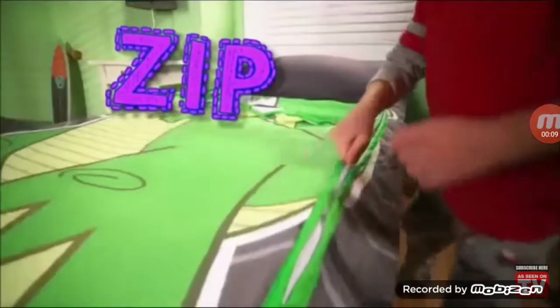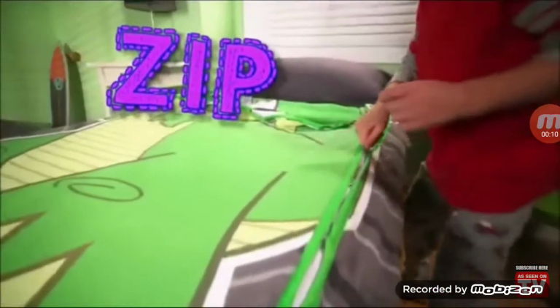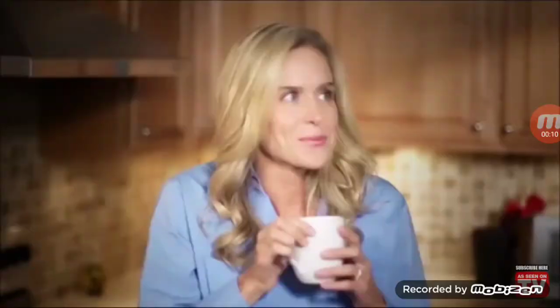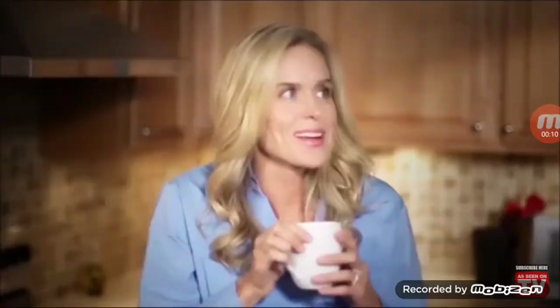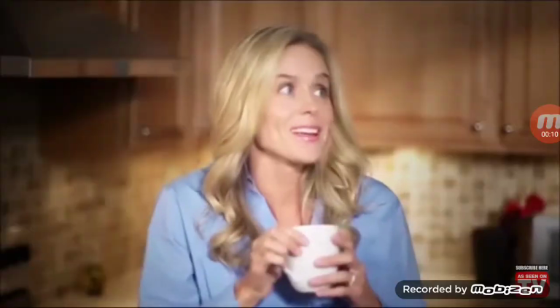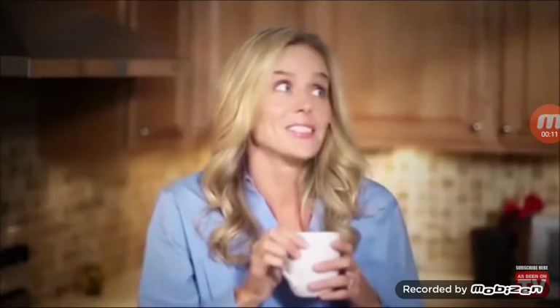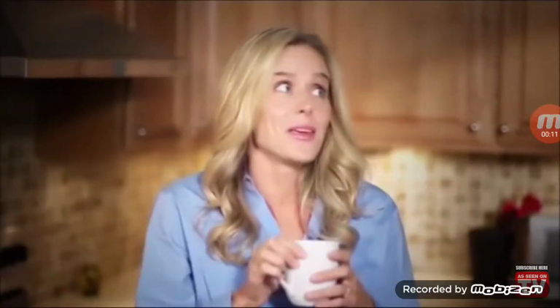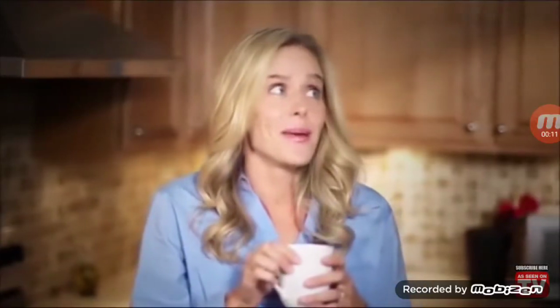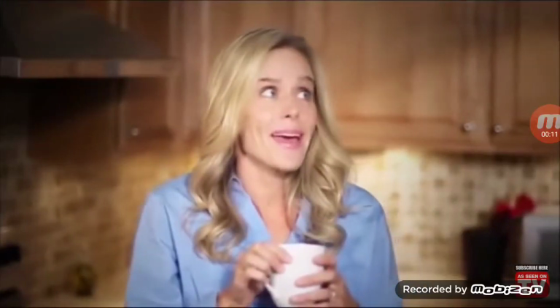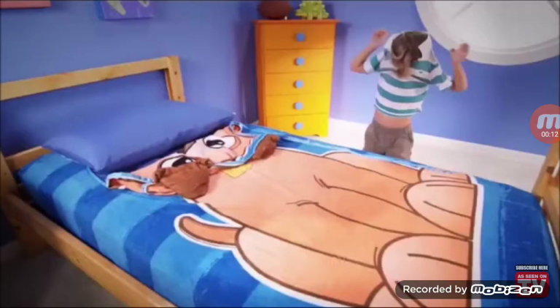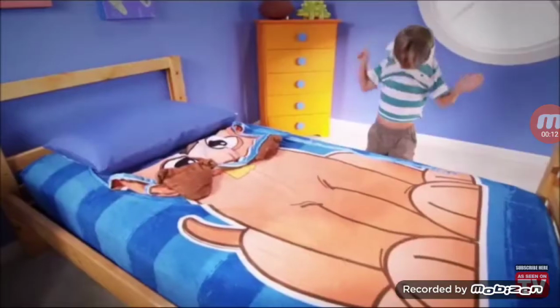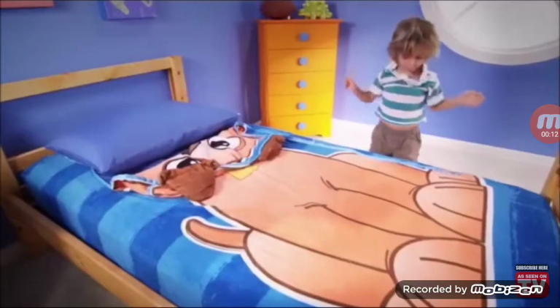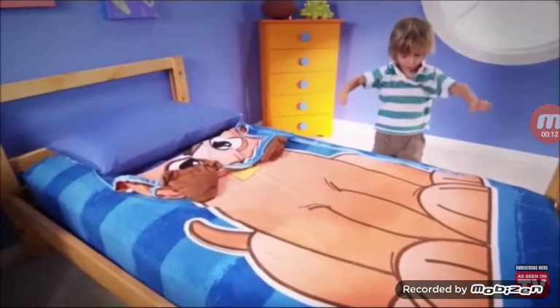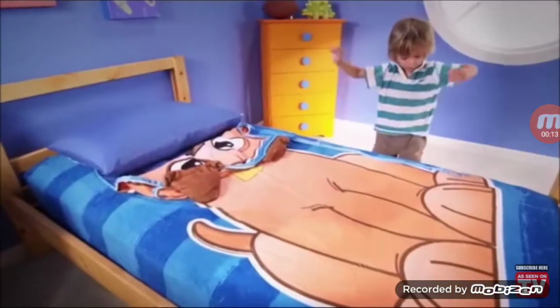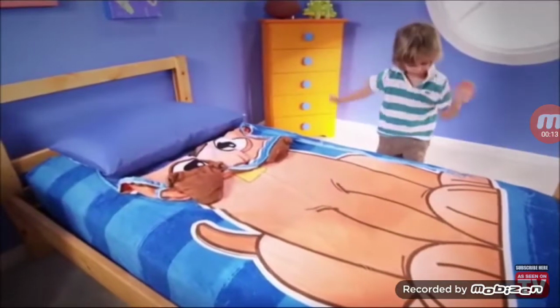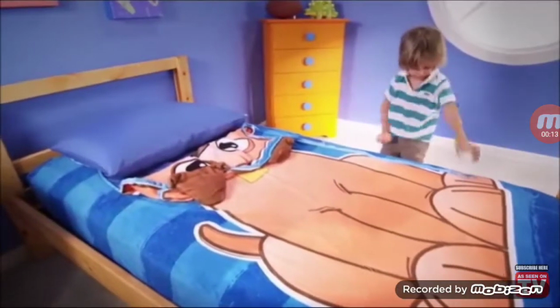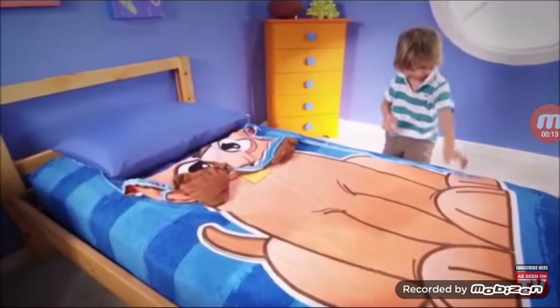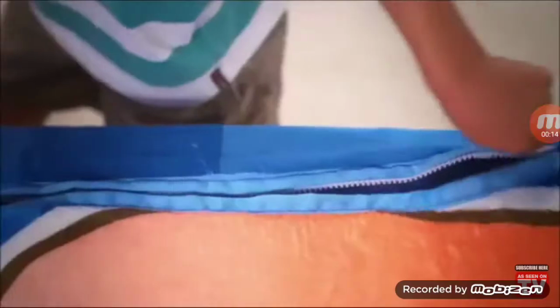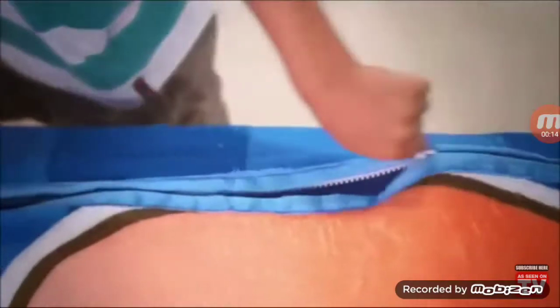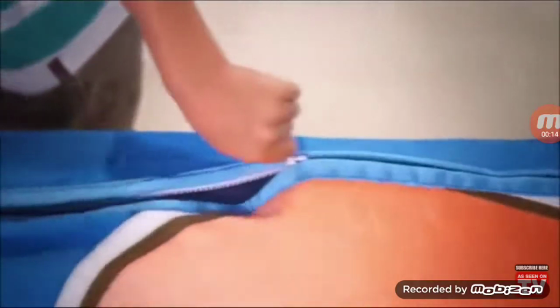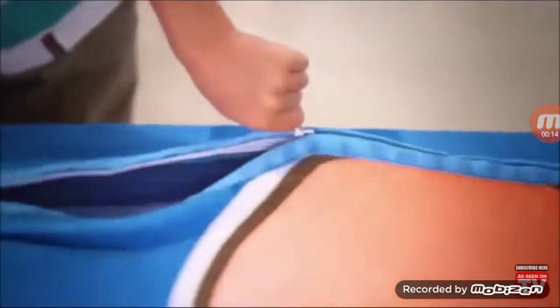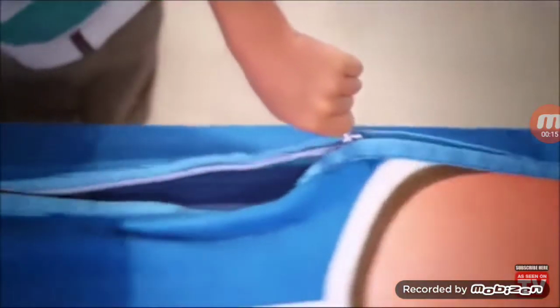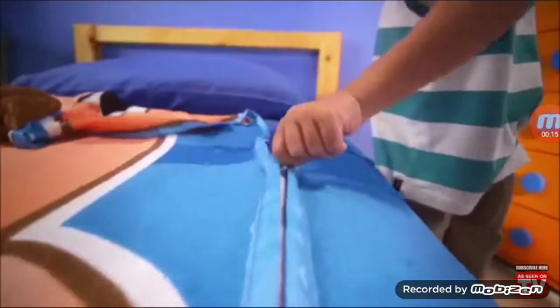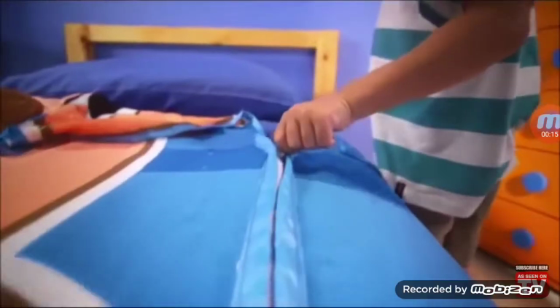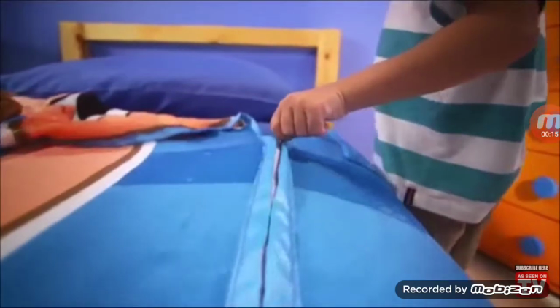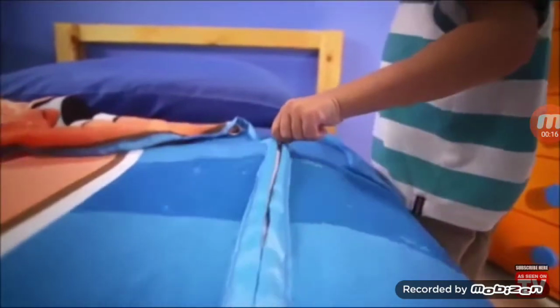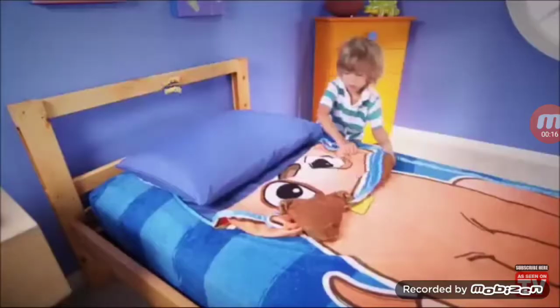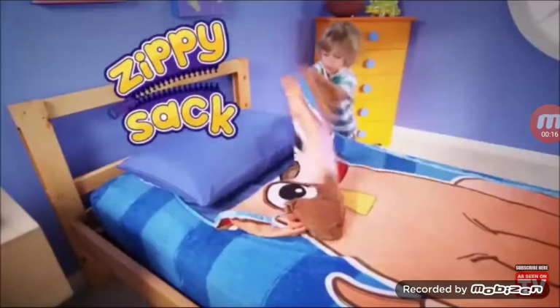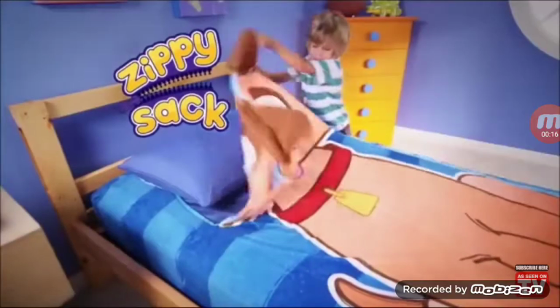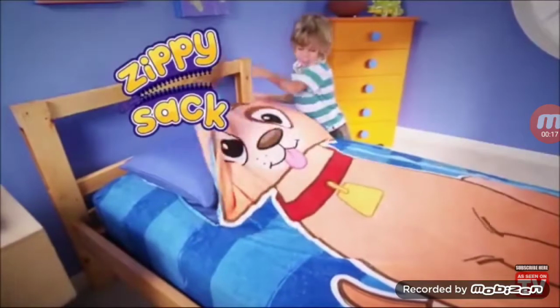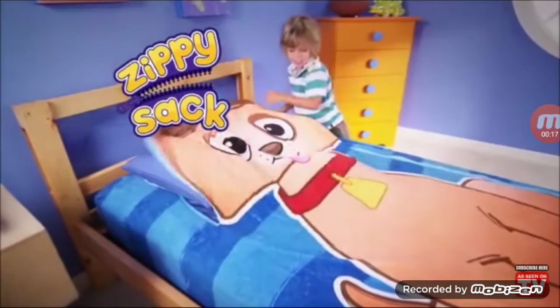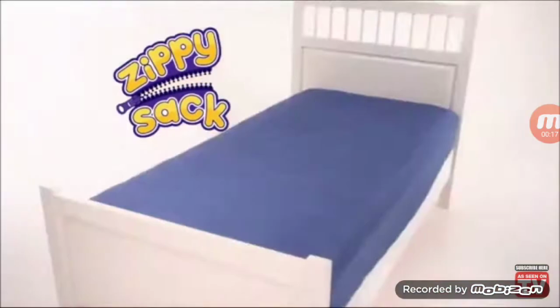Zip, zip, zip, zip! Sweetie, did you make your bed? Hey kids, ever hear that? Well now, it's as easy as a zip! With Zippy sack!